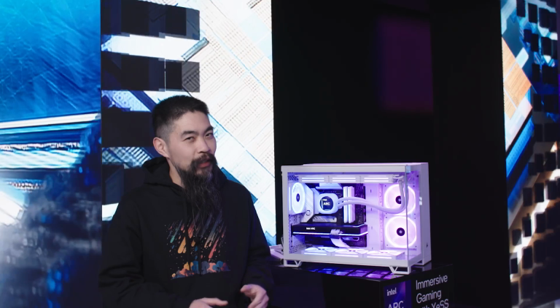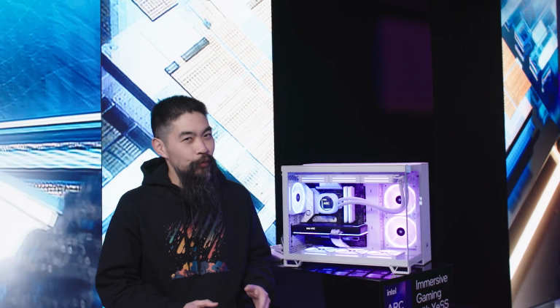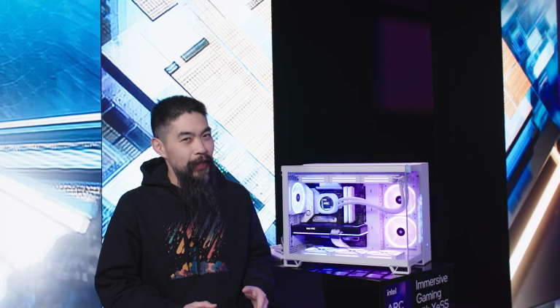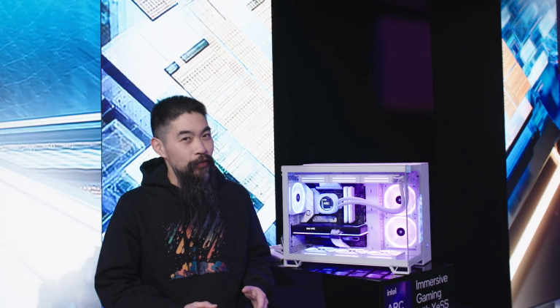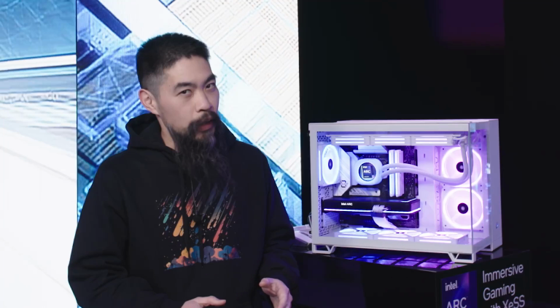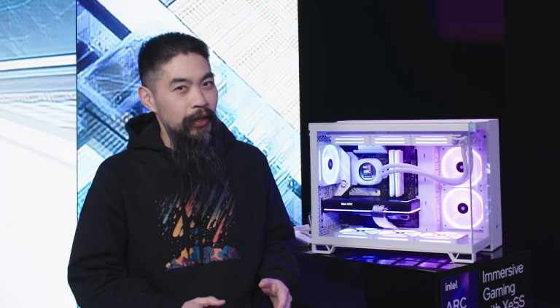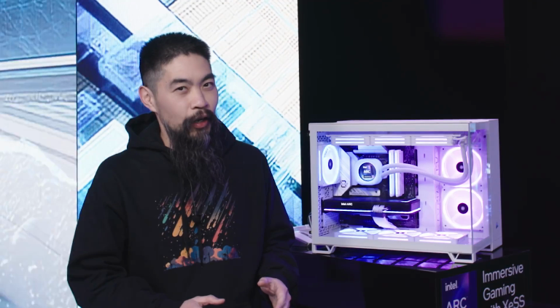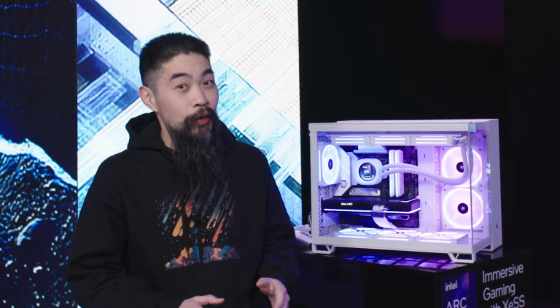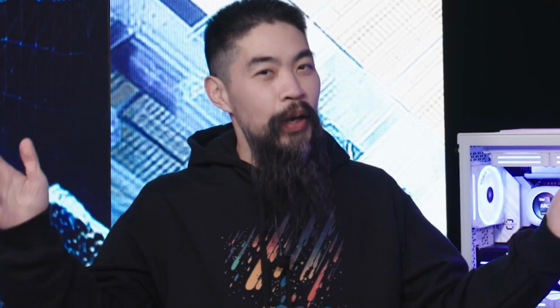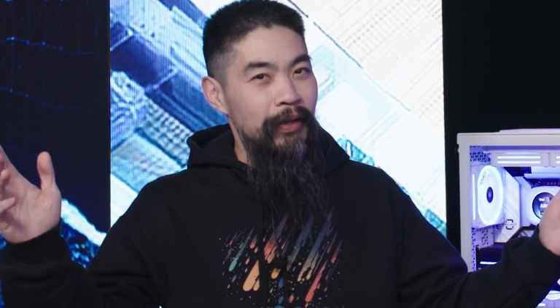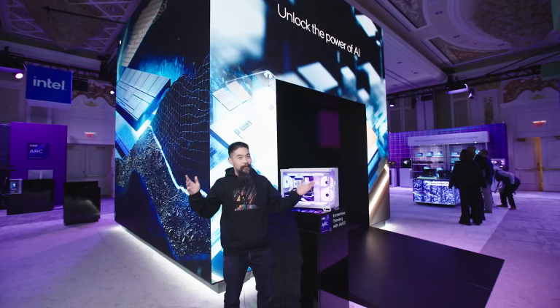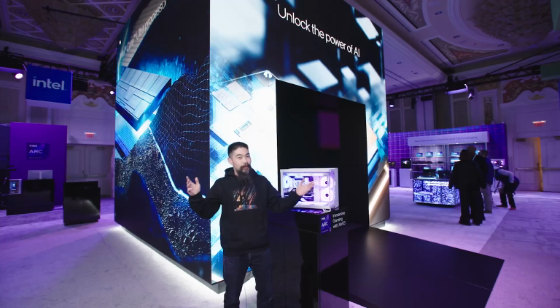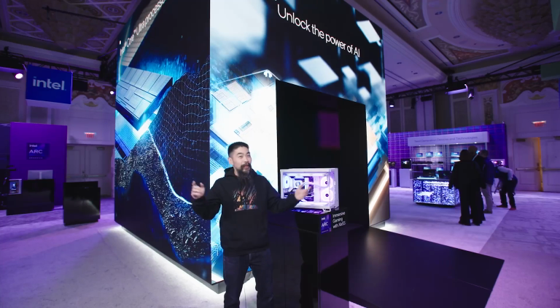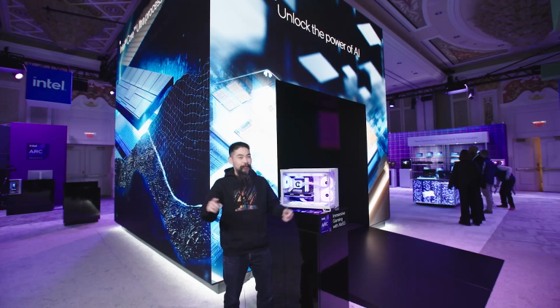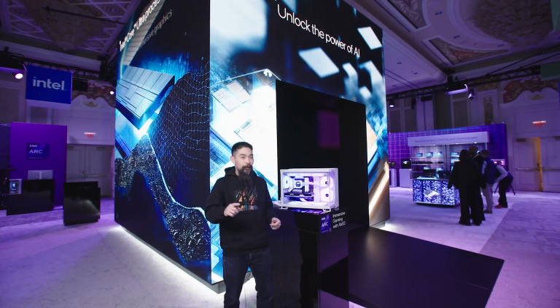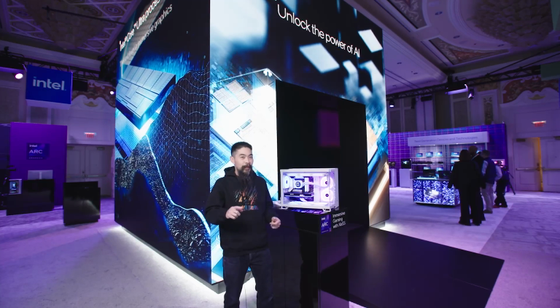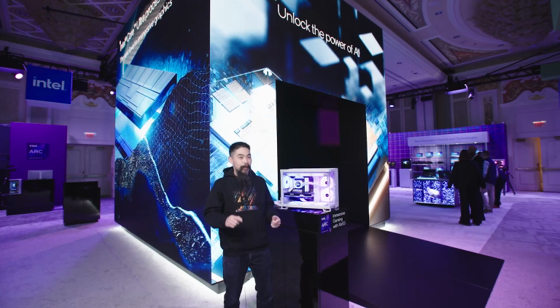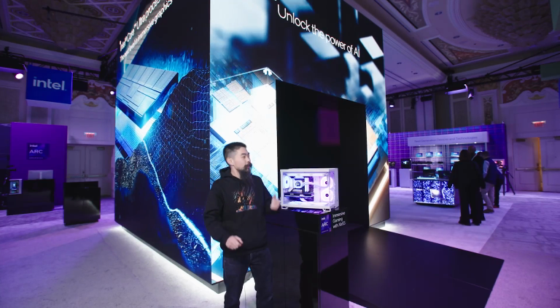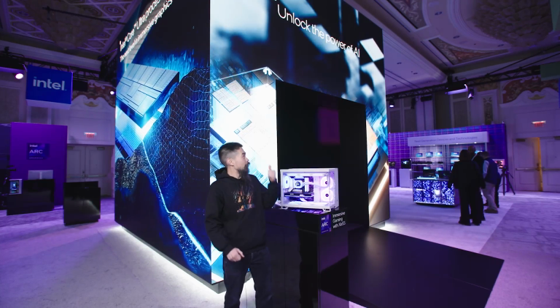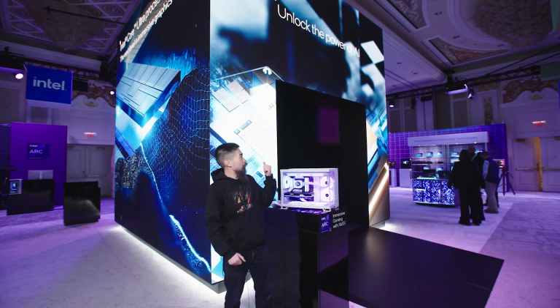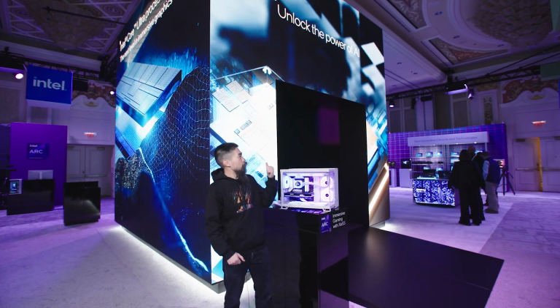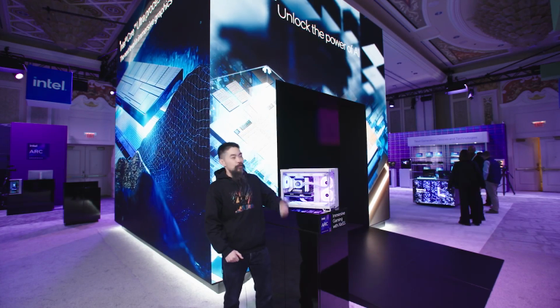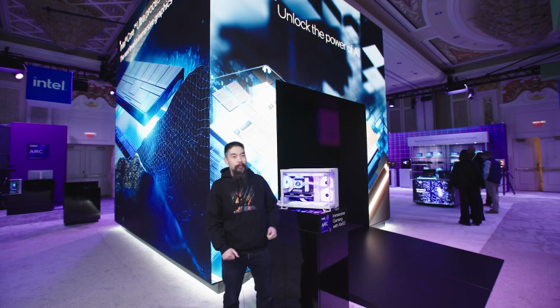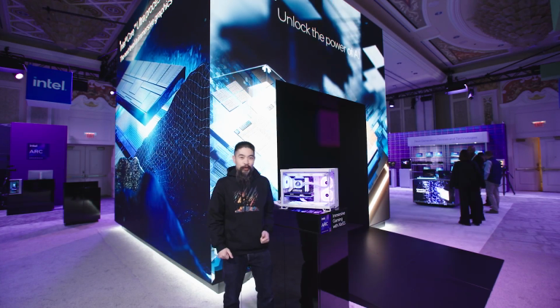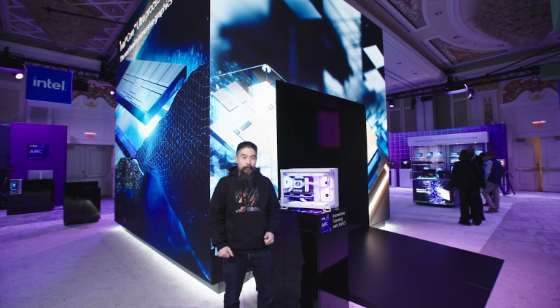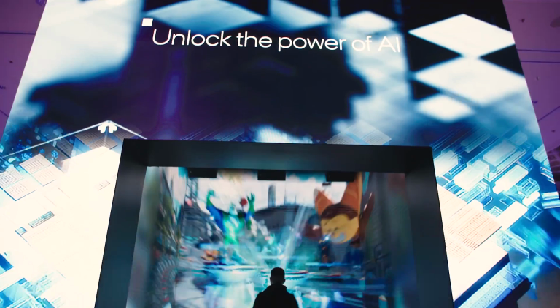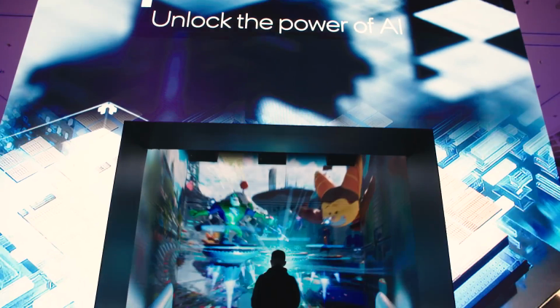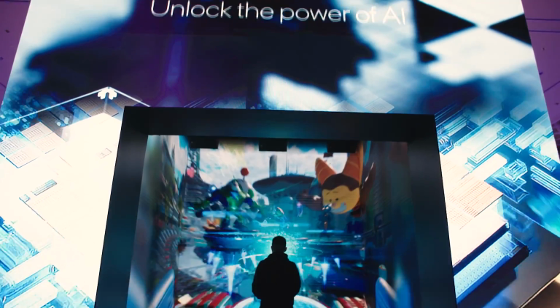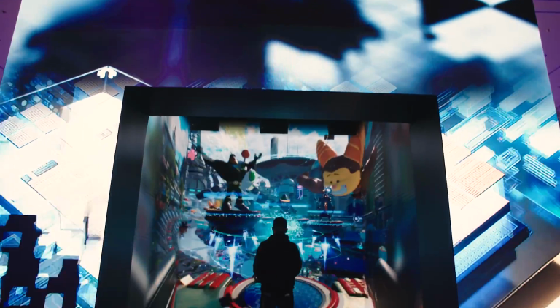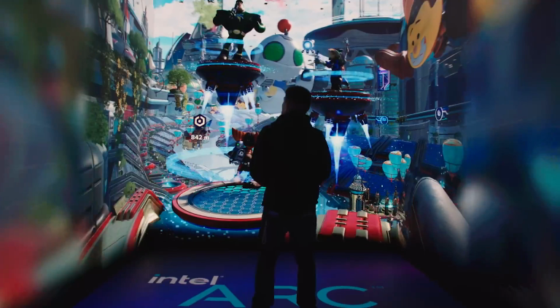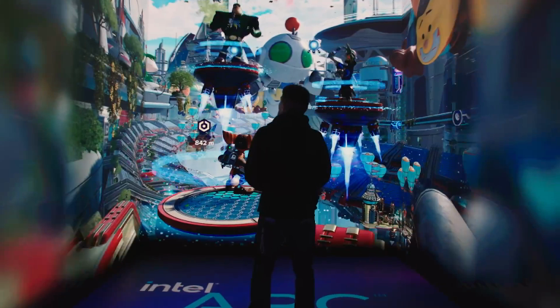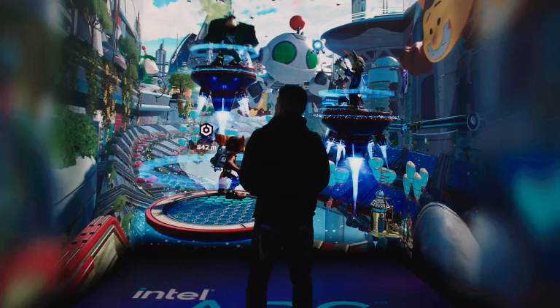Since we're in Vegas, we got to go big. That's 4K big in the Spark Cube. Let's get some gaming on.